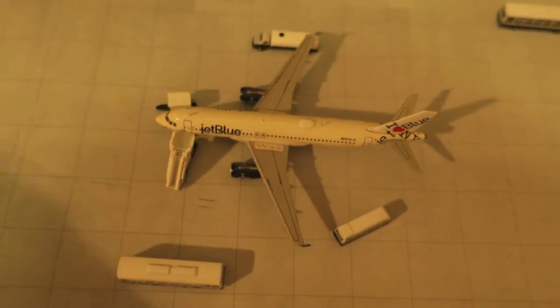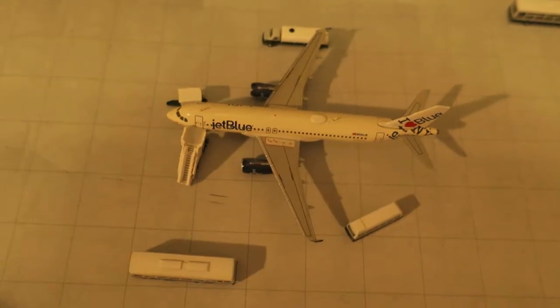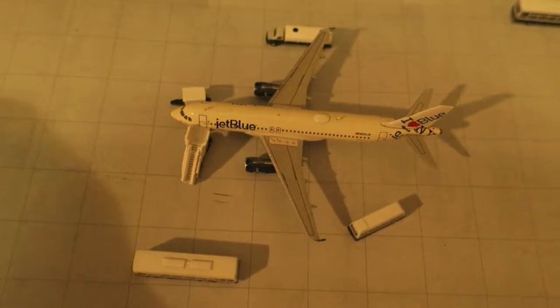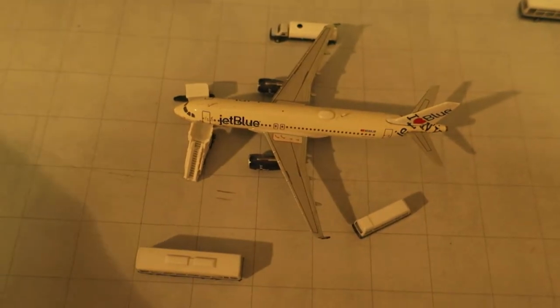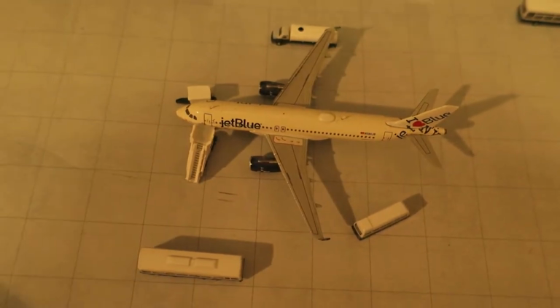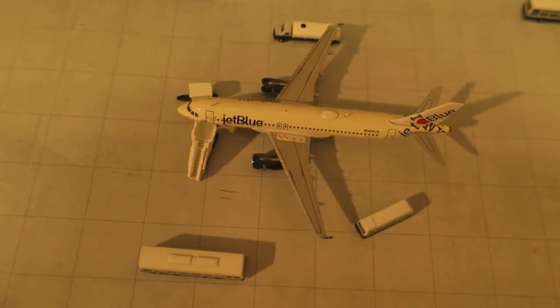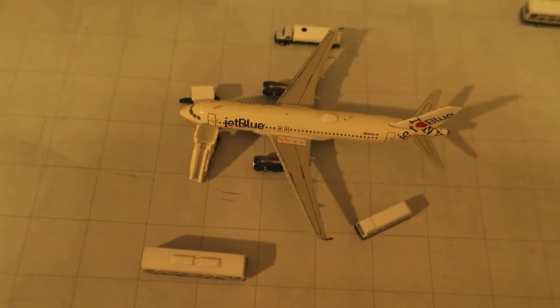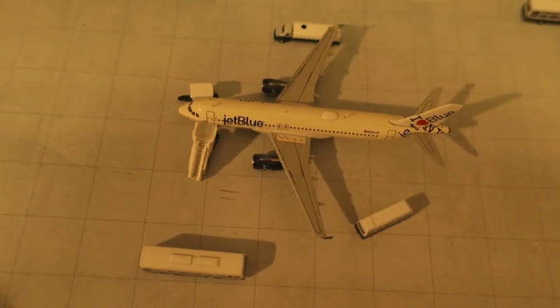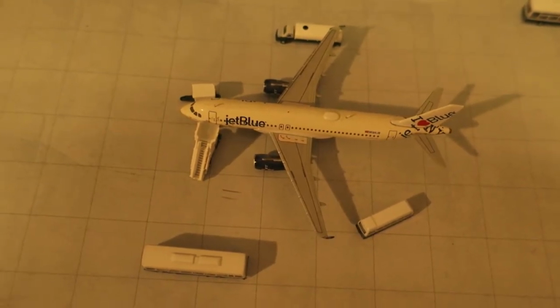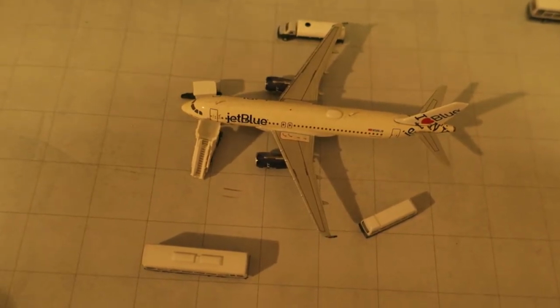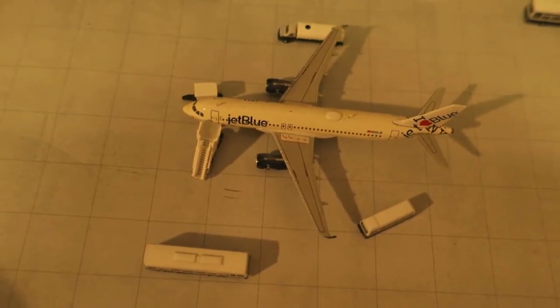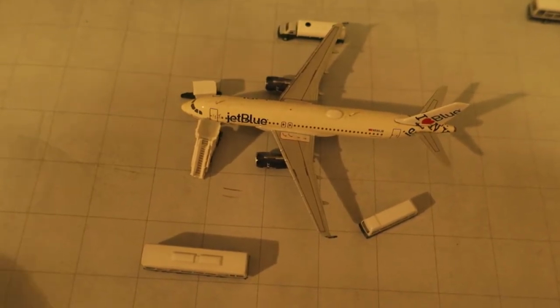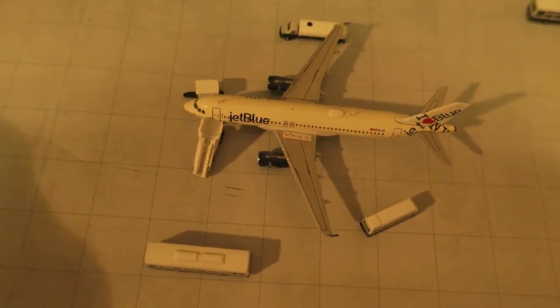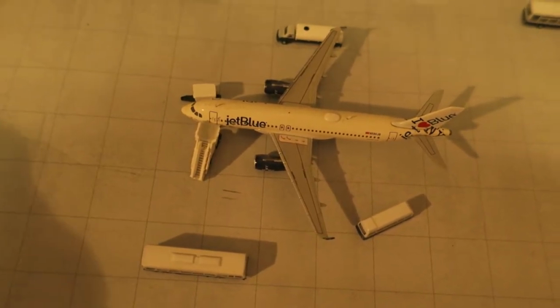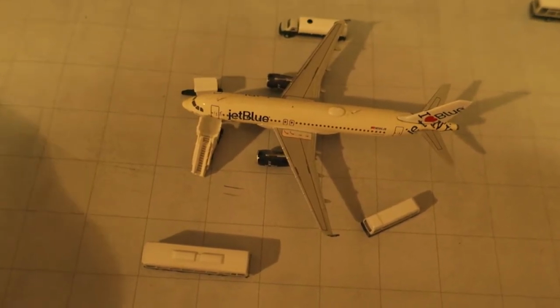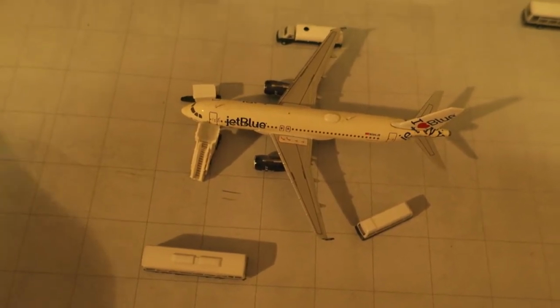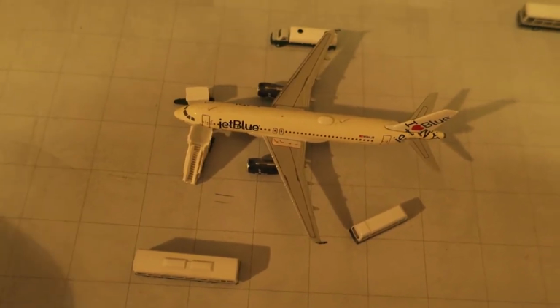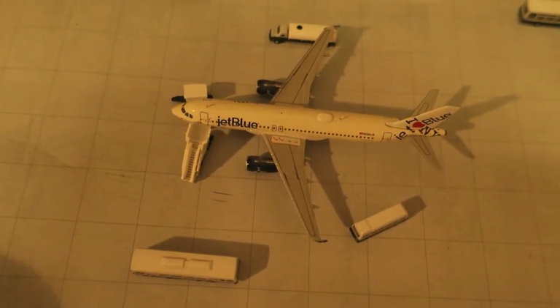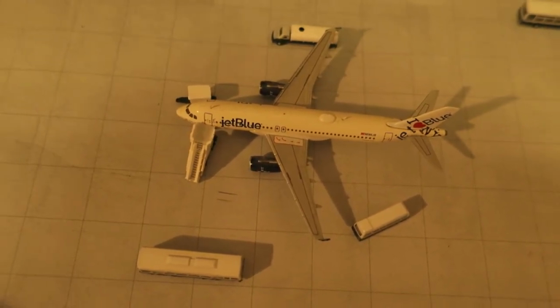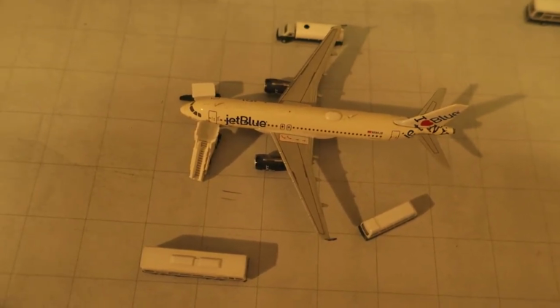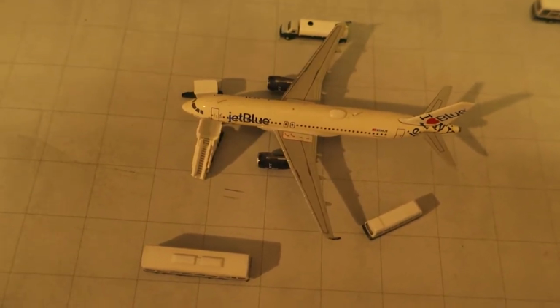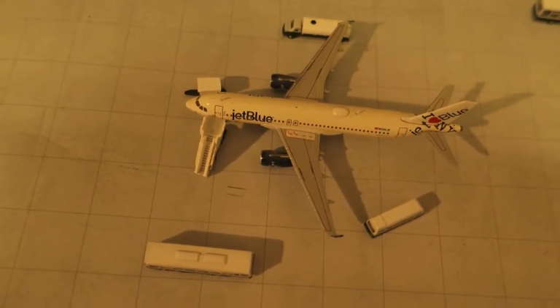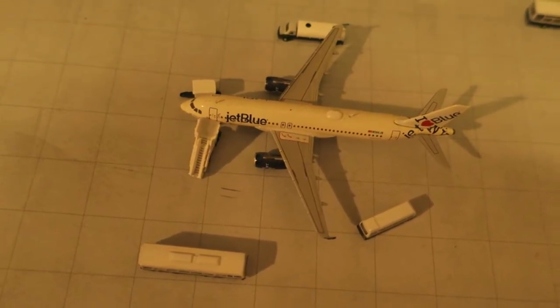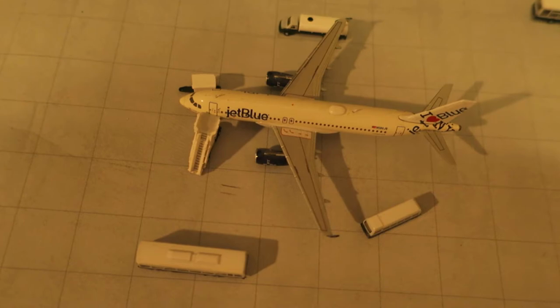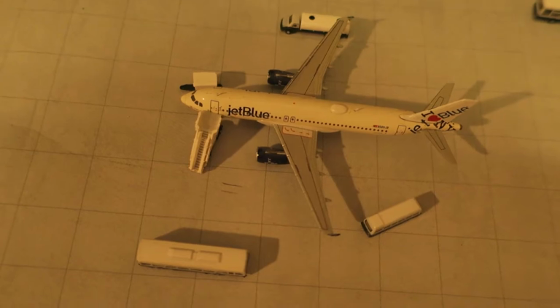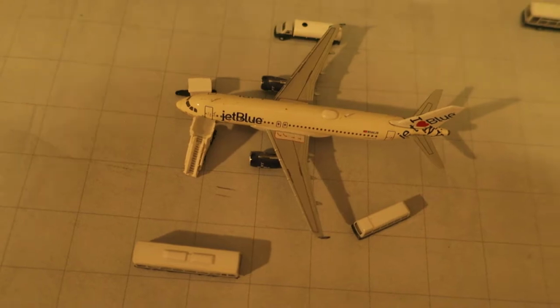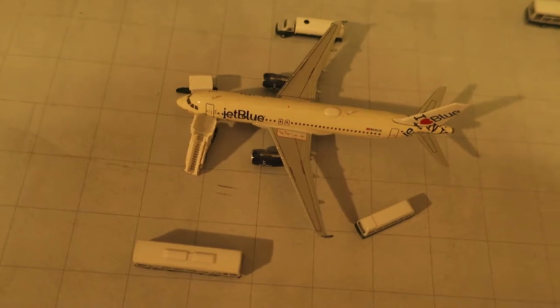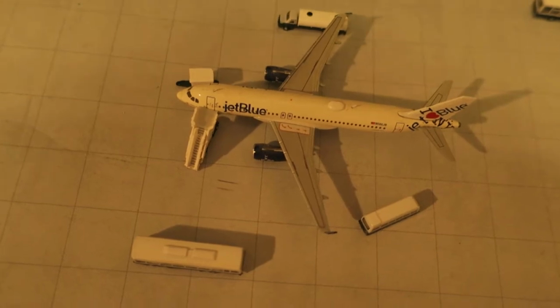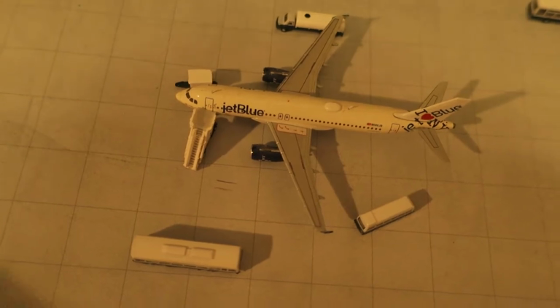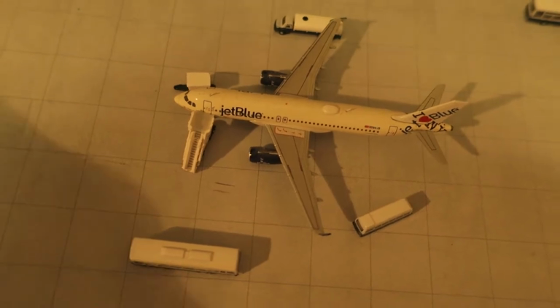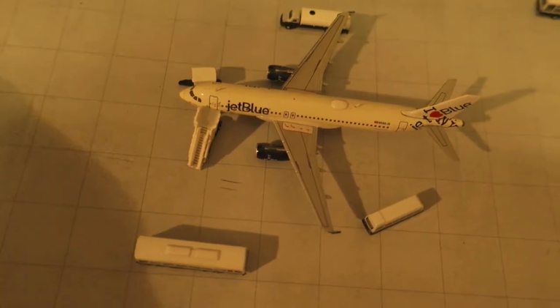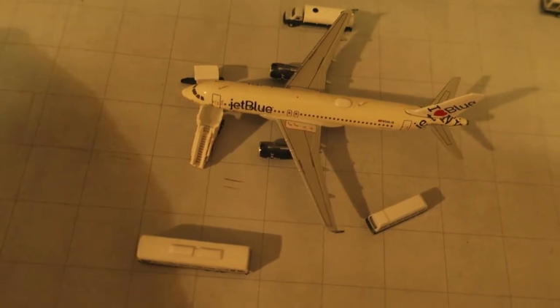...JetBlue Airbus A320 'I Love New York' livery. It had arrived from Long Beach and will depart to San Juan.